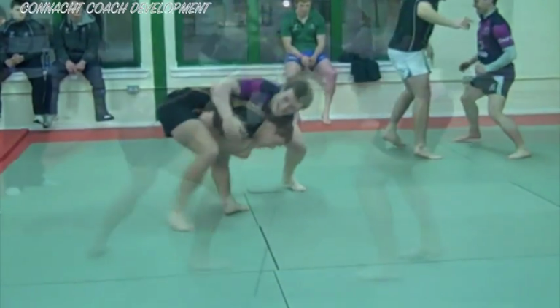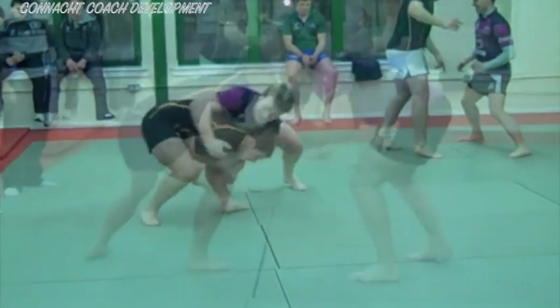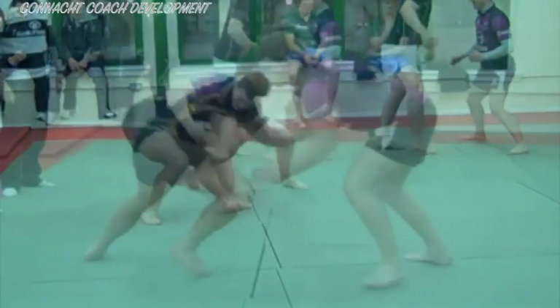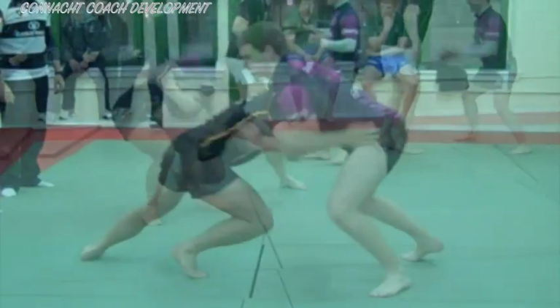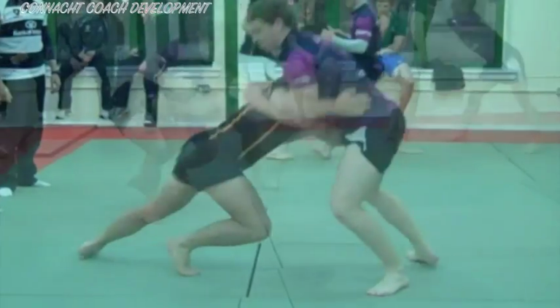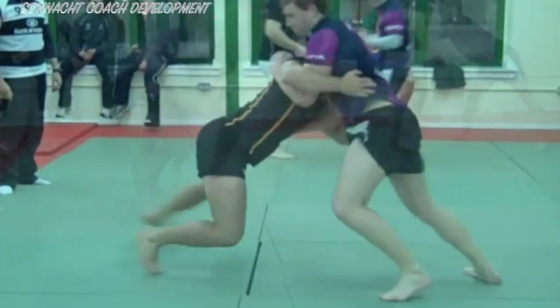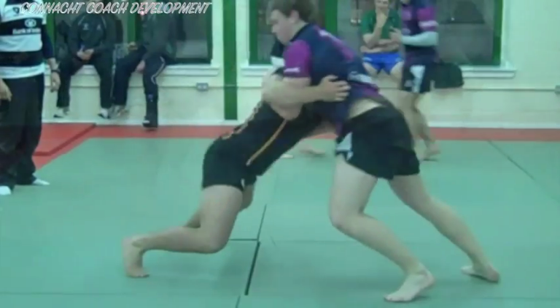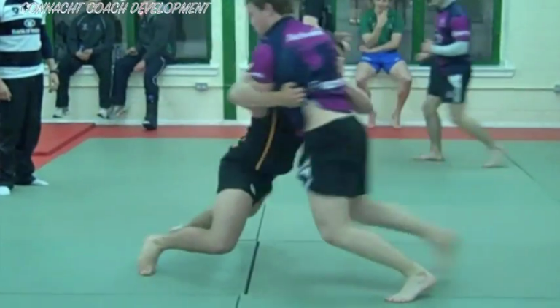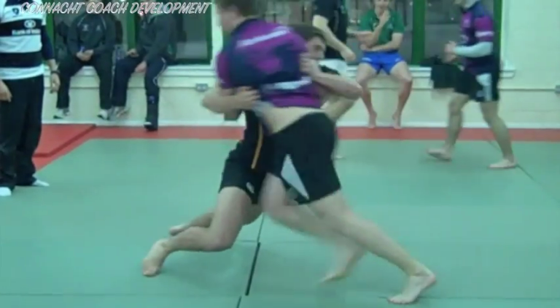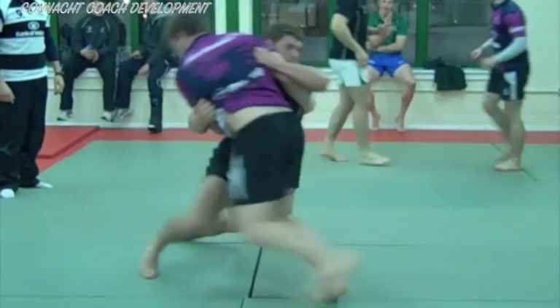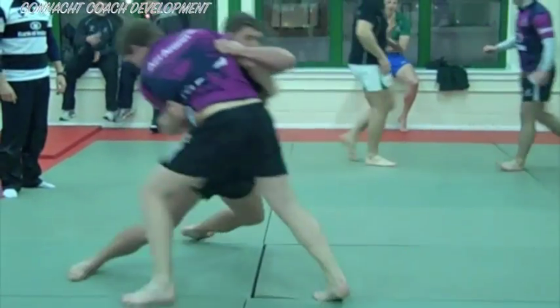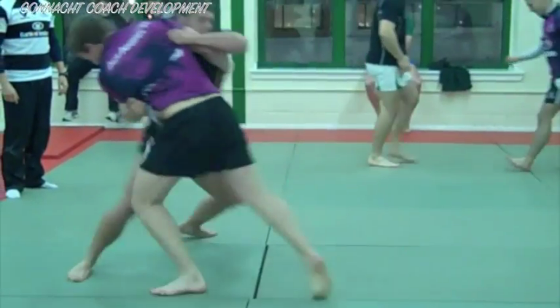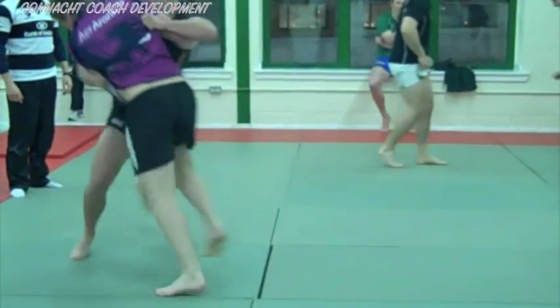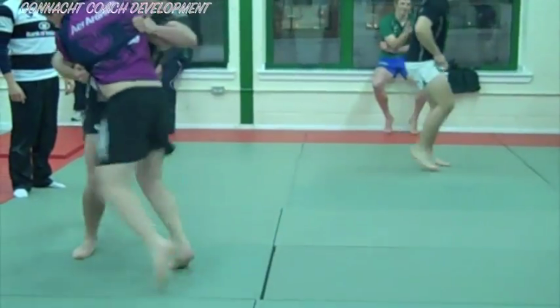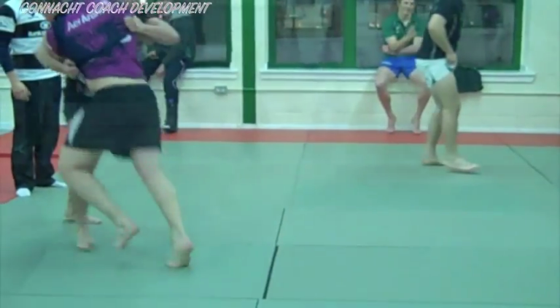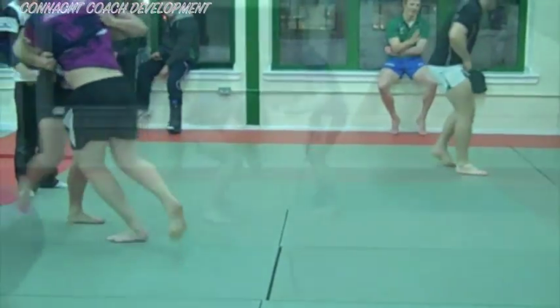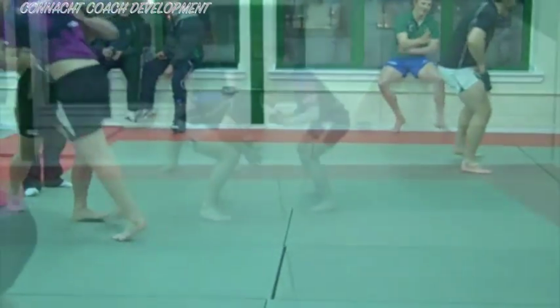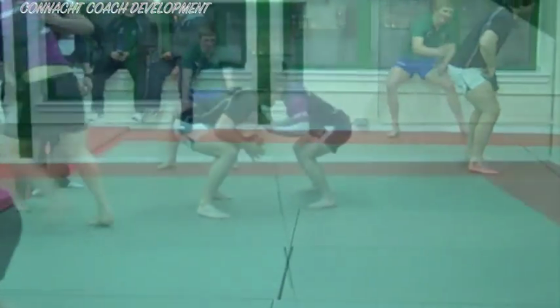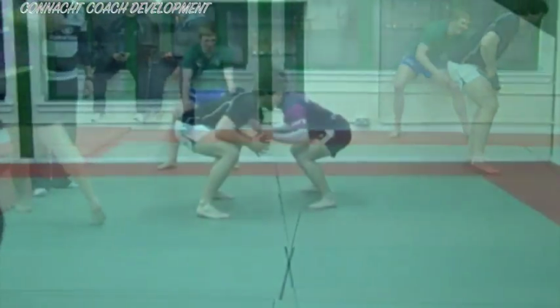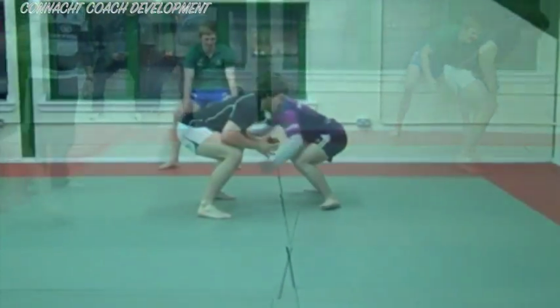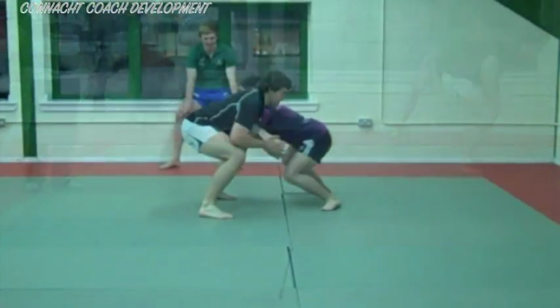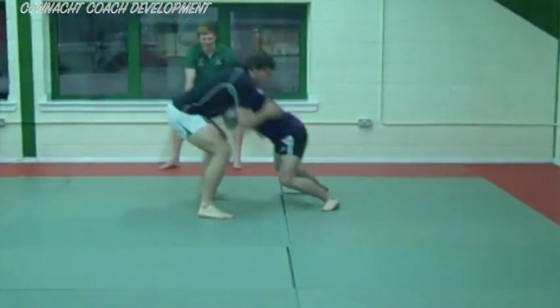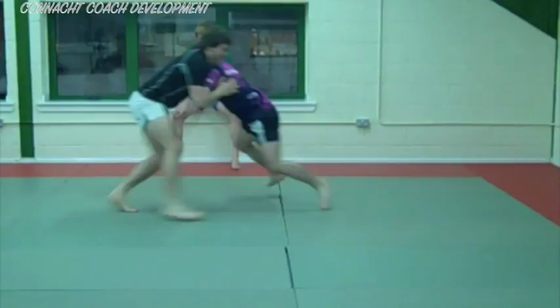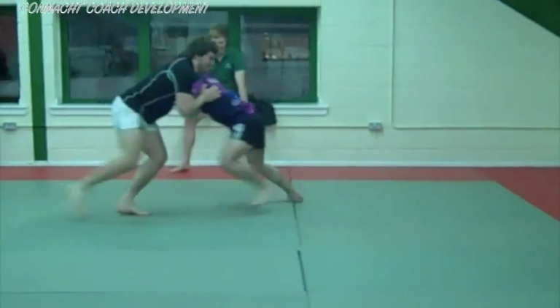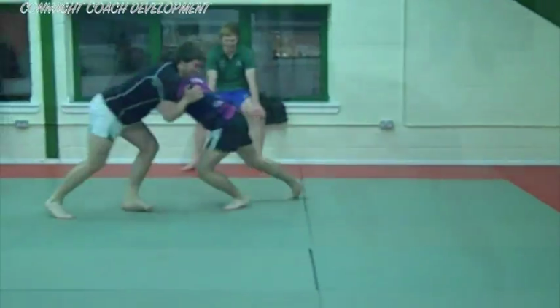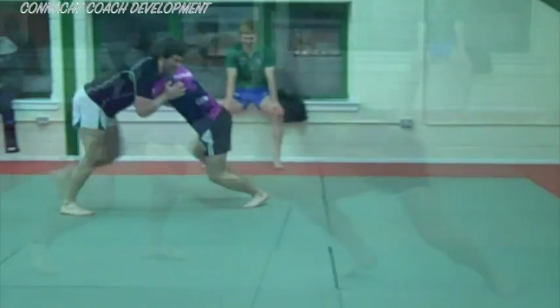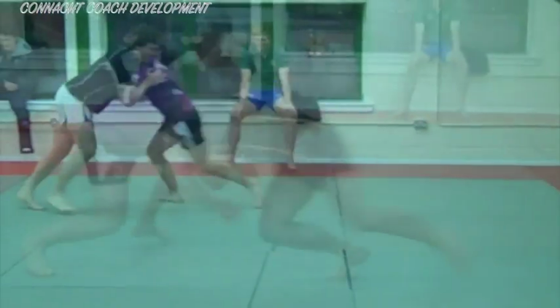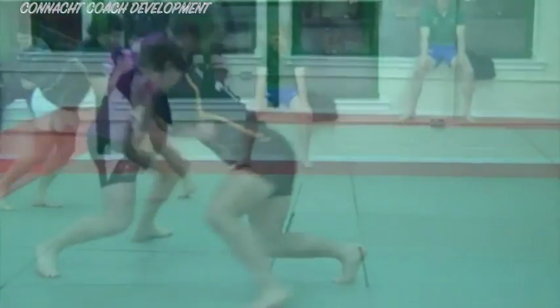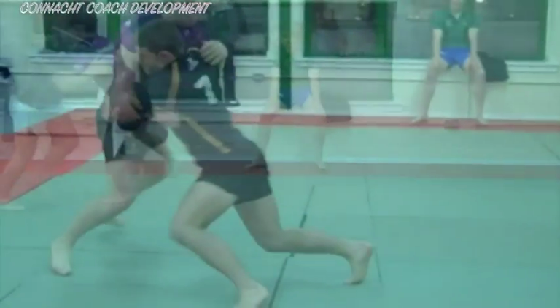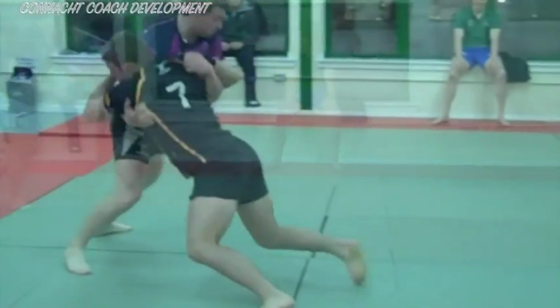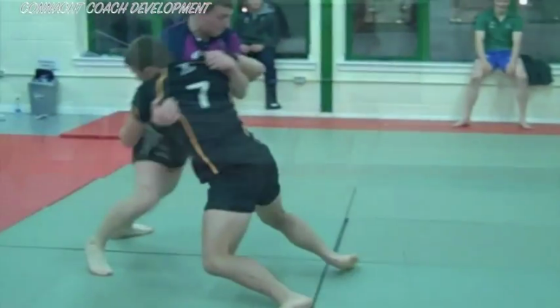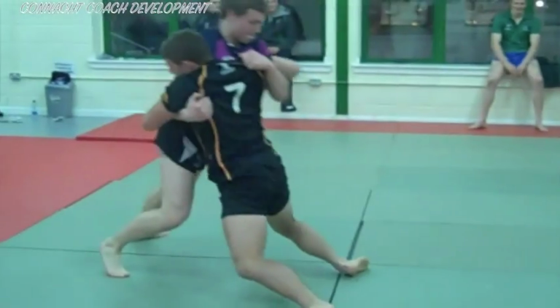Here, the players wrap and squeeze each other, then drive forward to push back the other player.